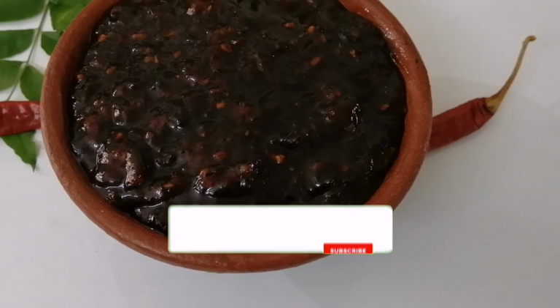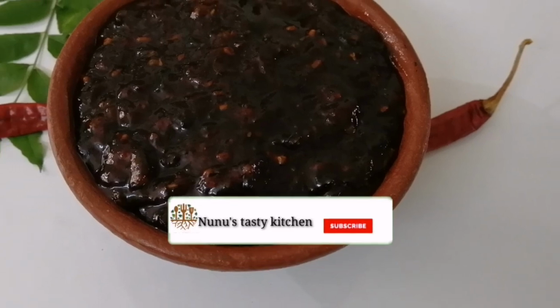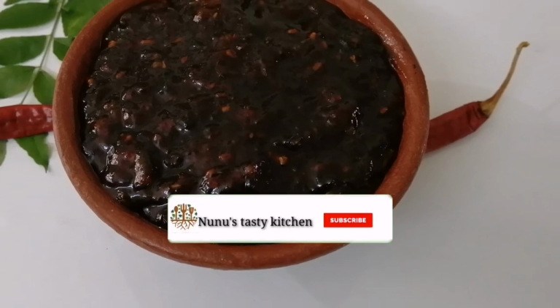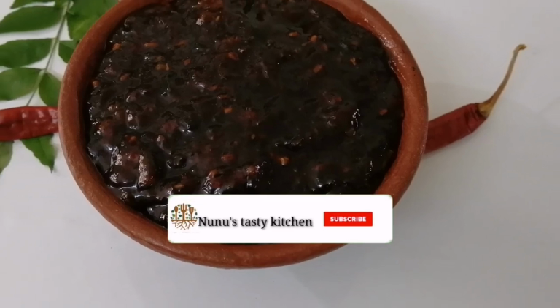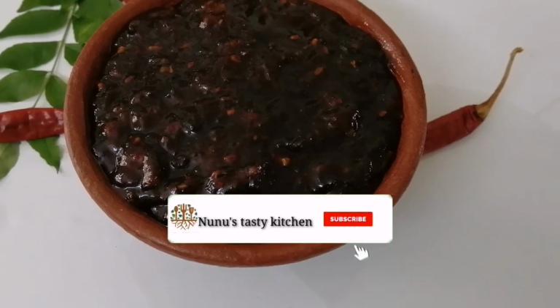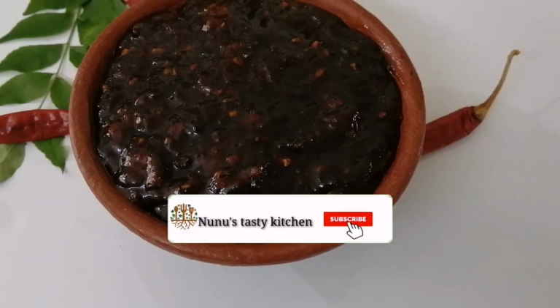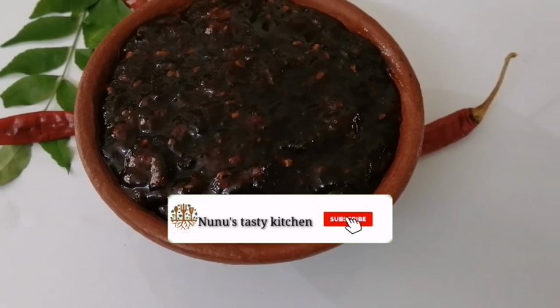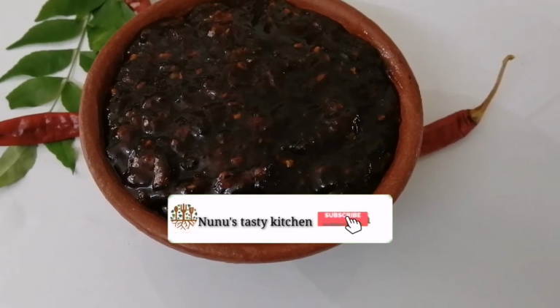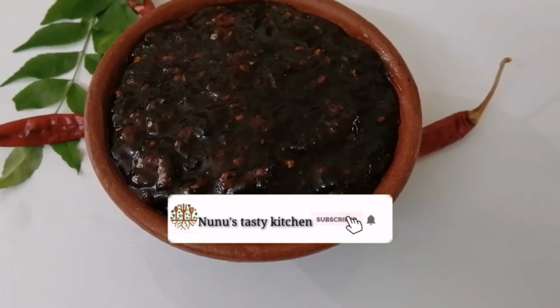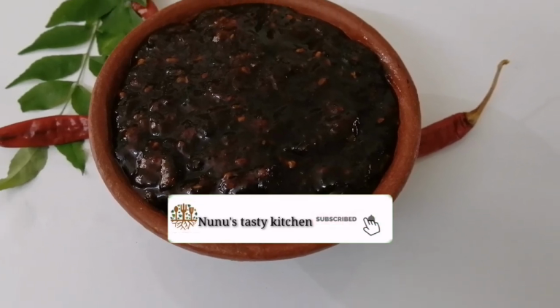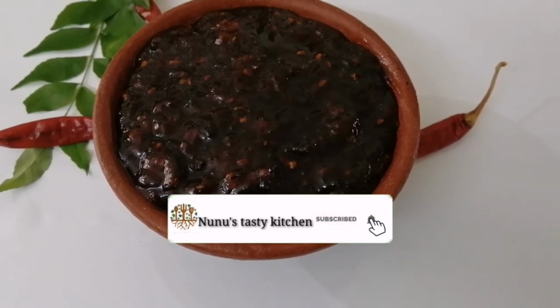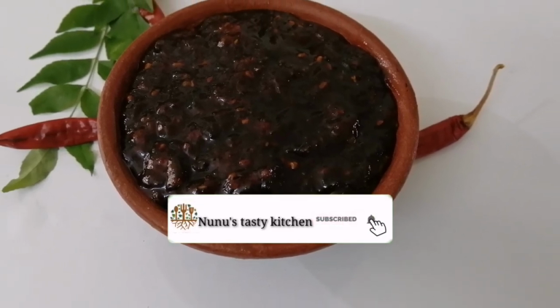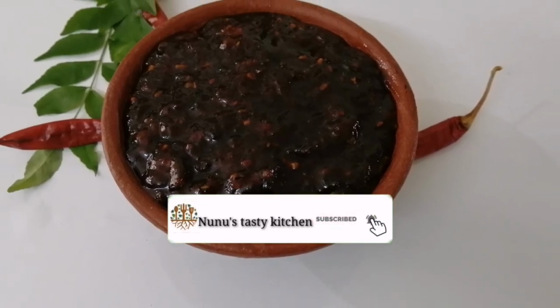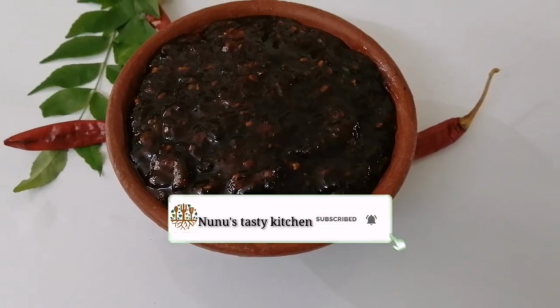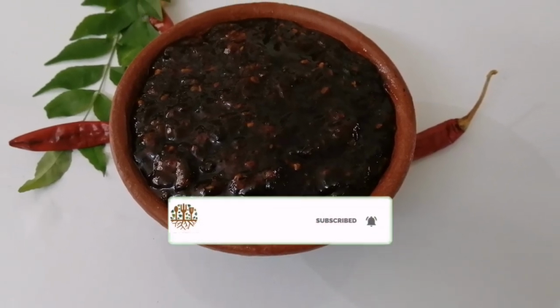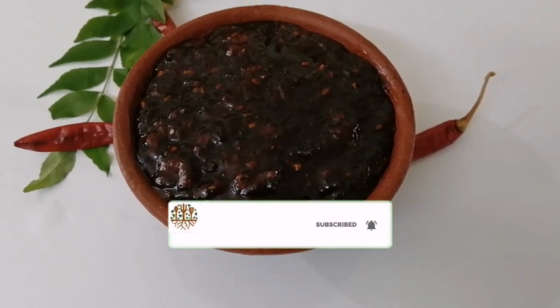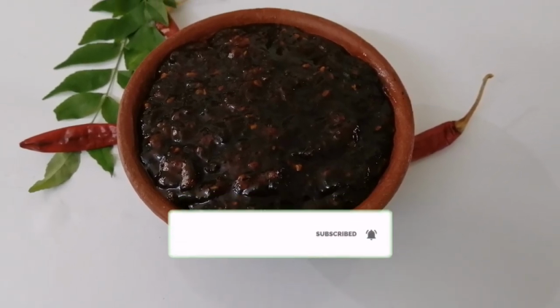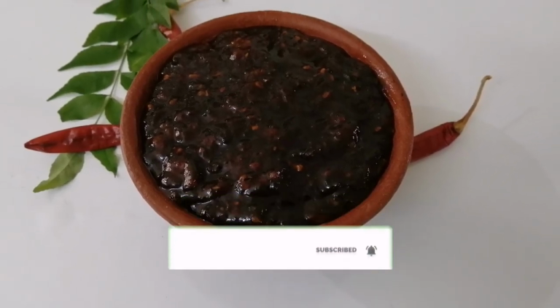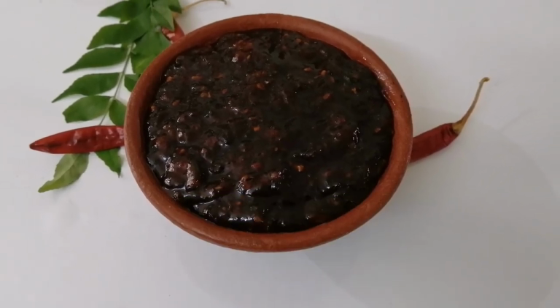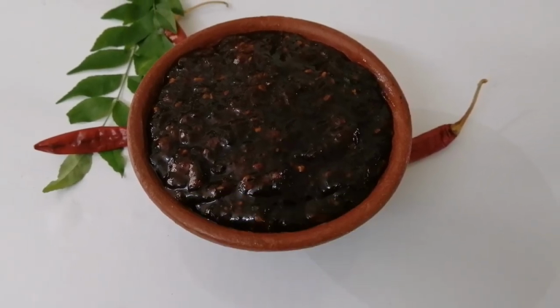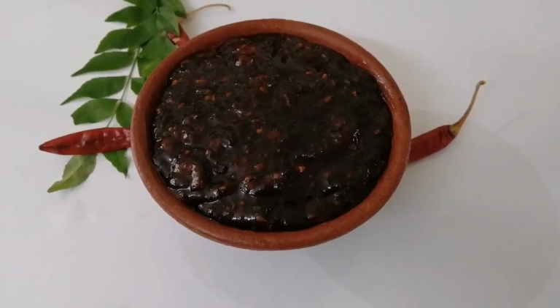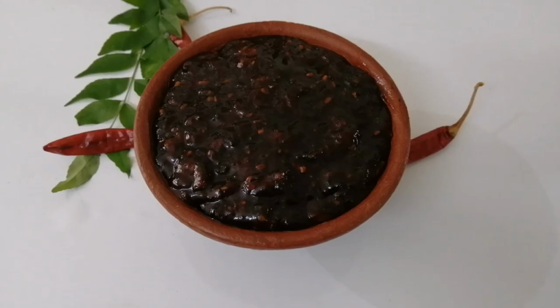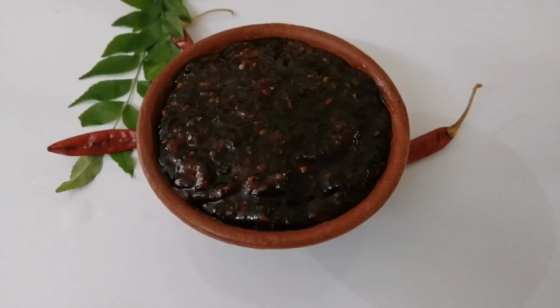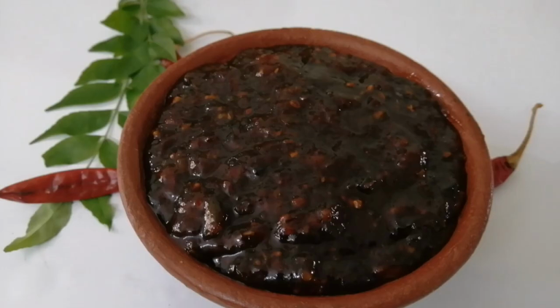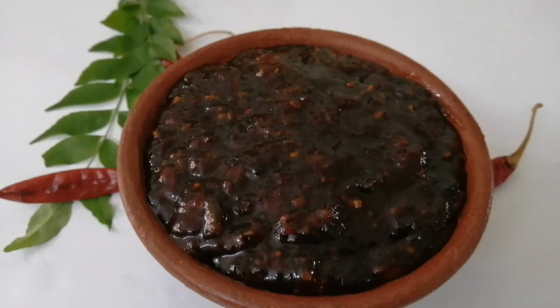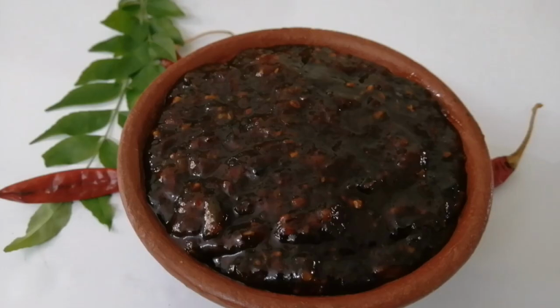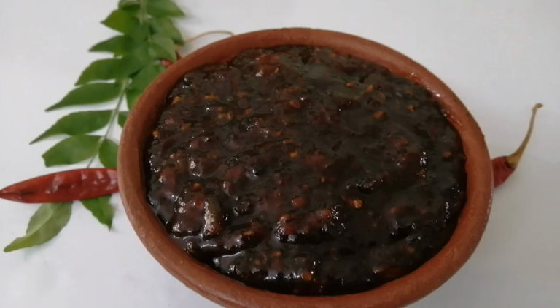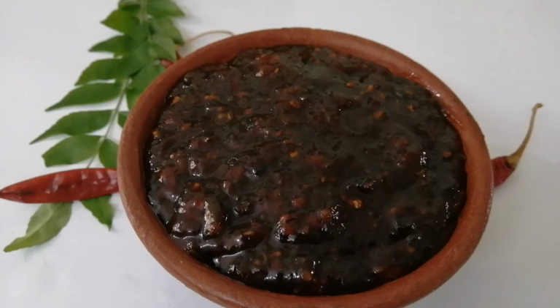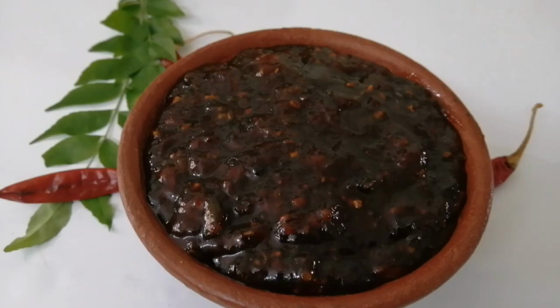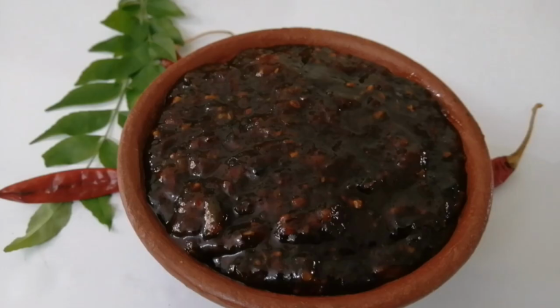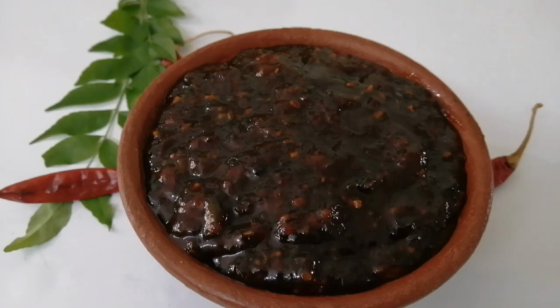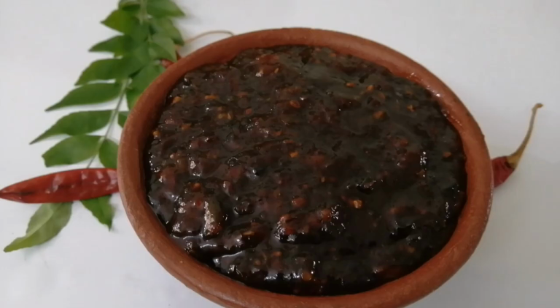Hi friends! Welcome back! This is the recipe for Kerala. Let's have the recipe for this.